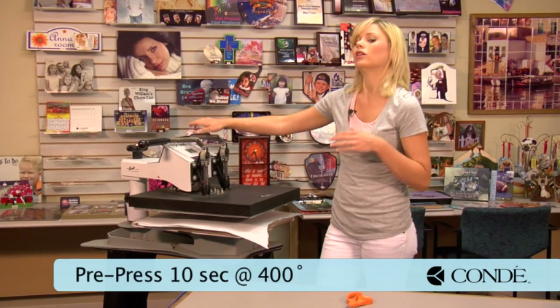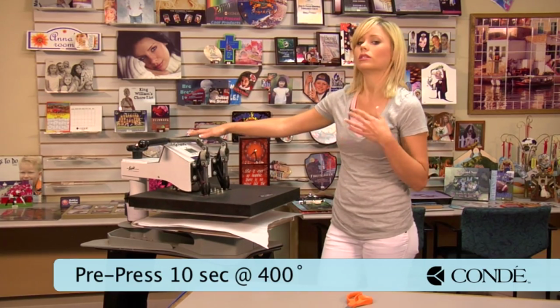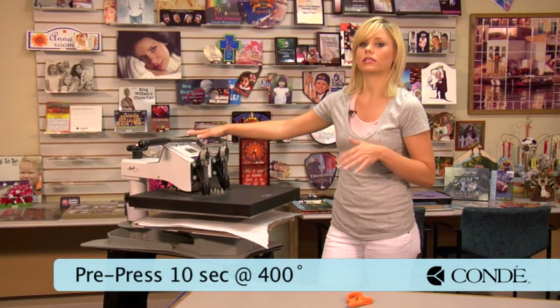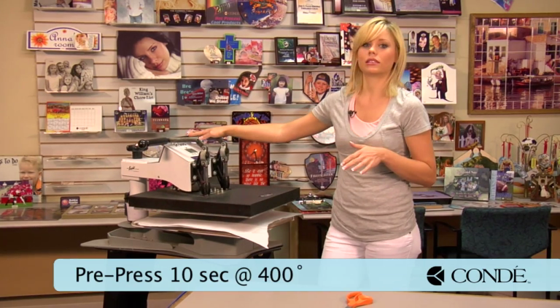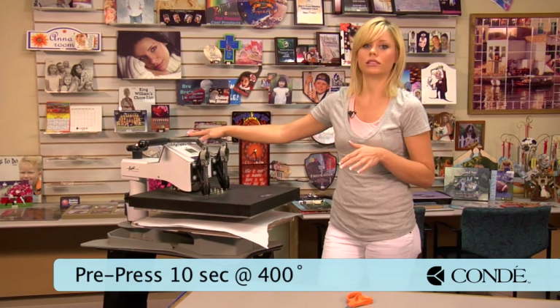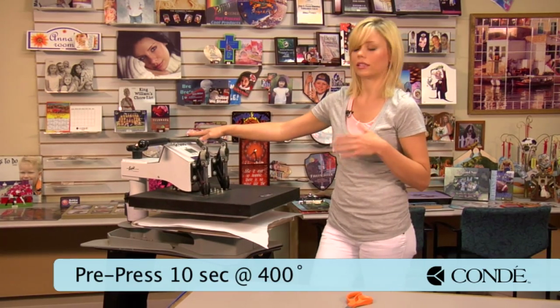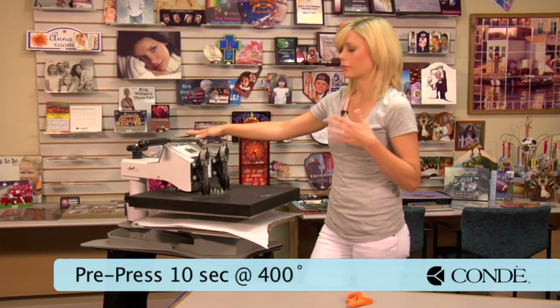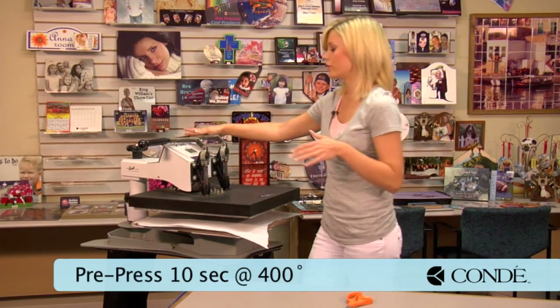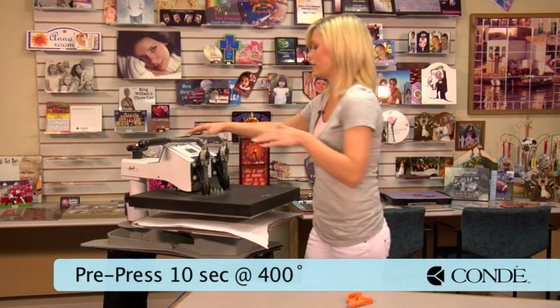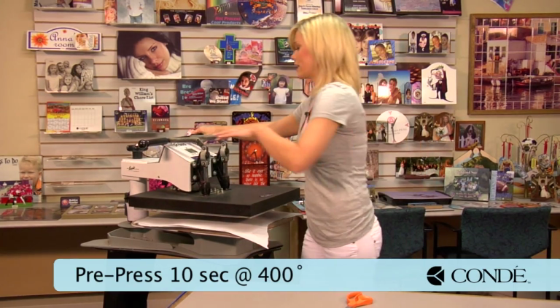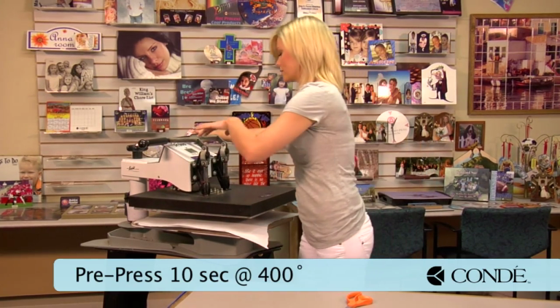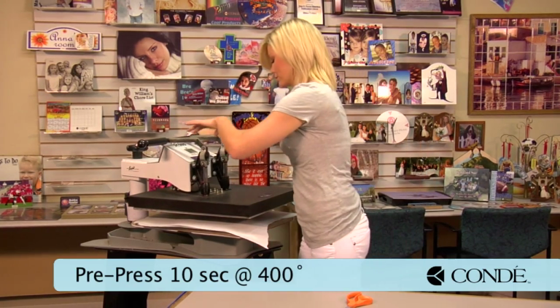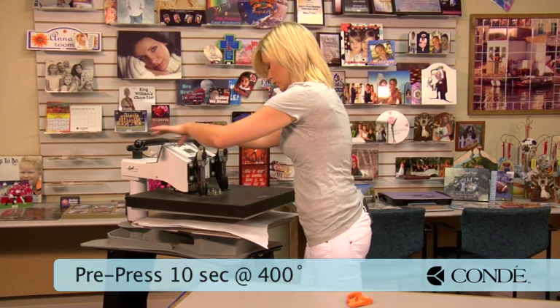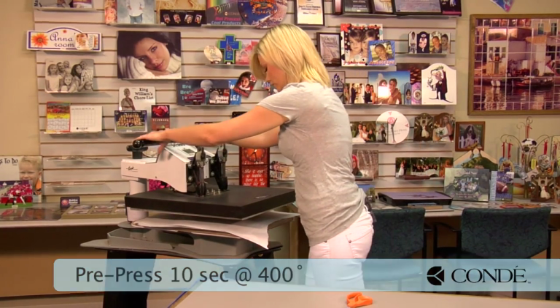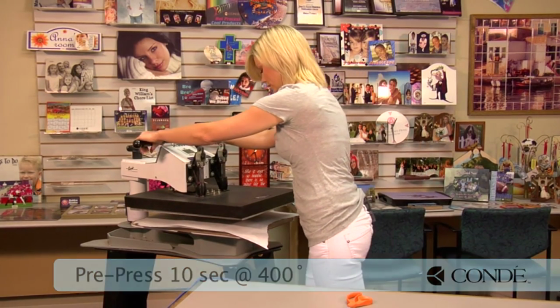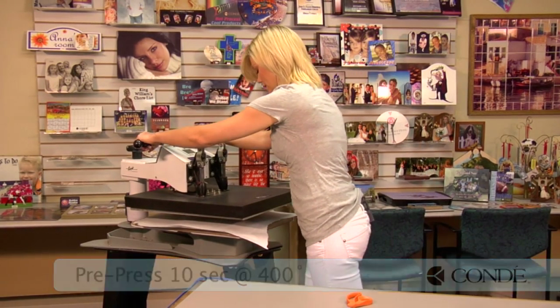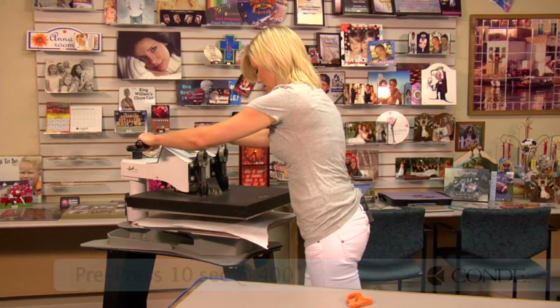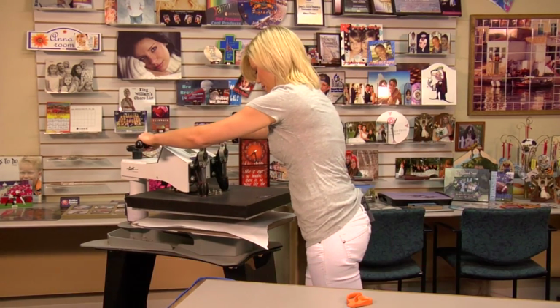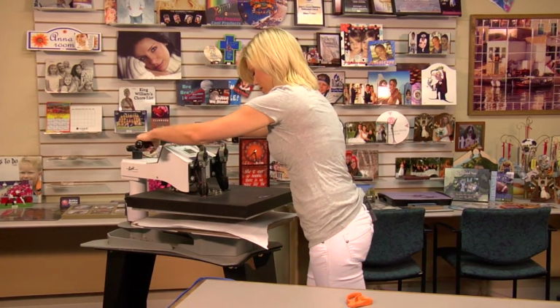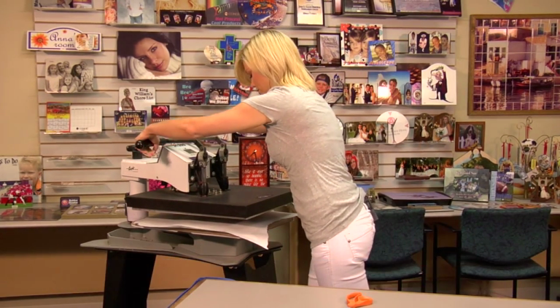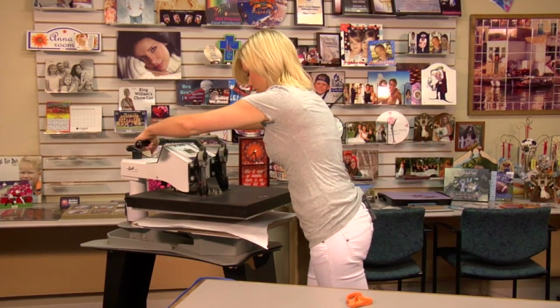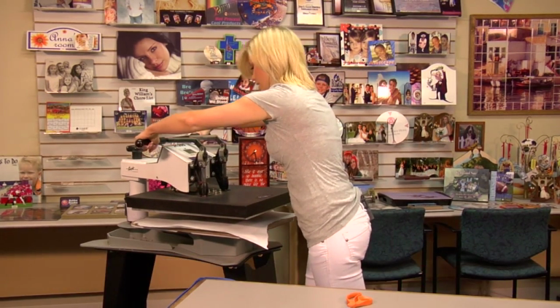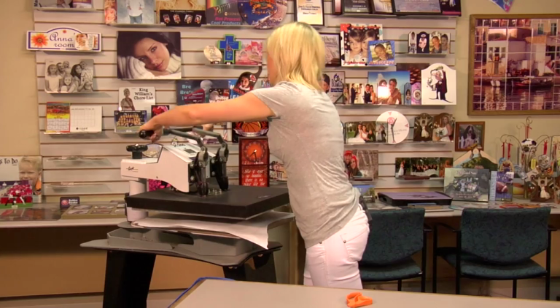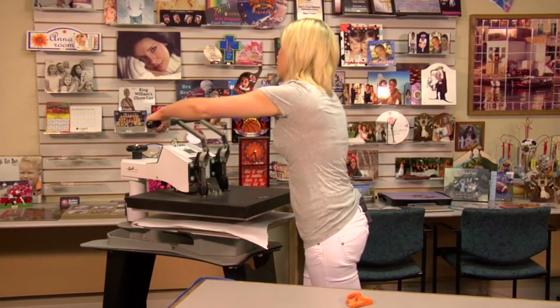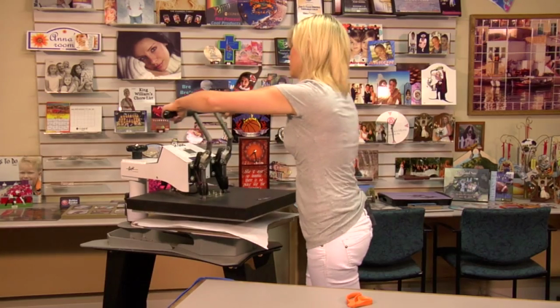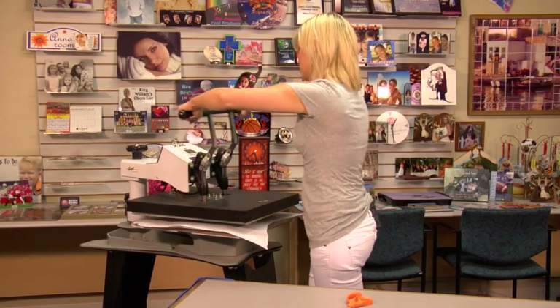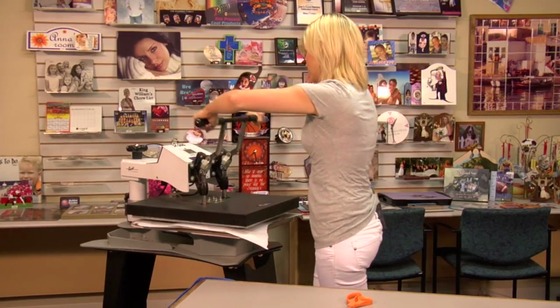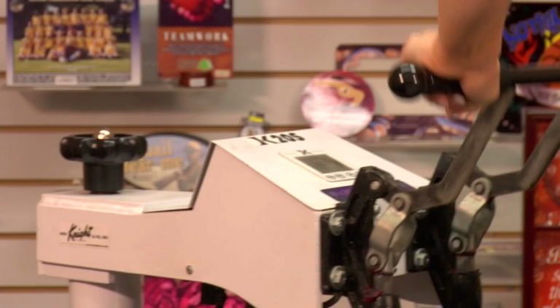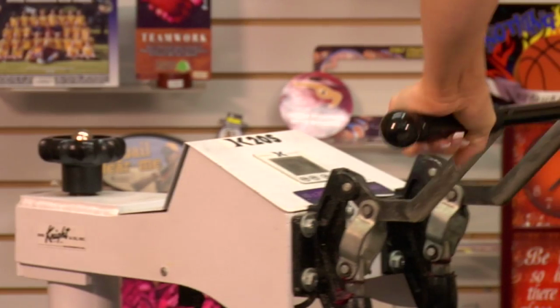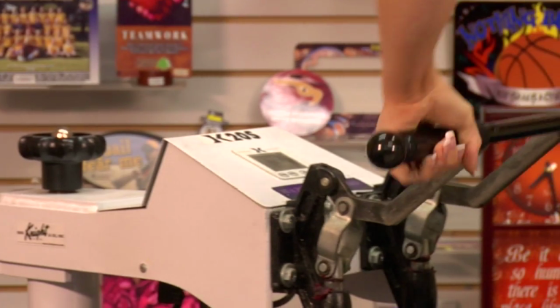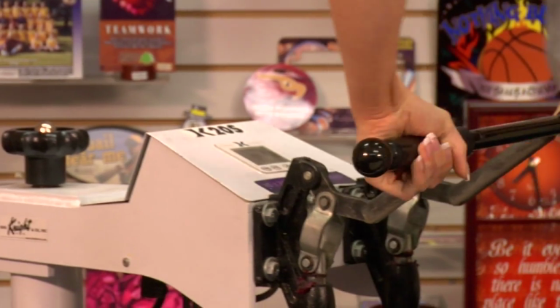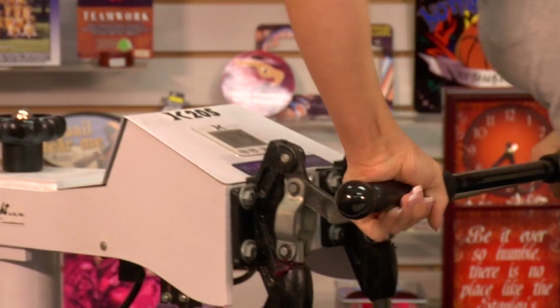What this is going to do is remove any excess moisture and make sure that our image comes out nice and clear.